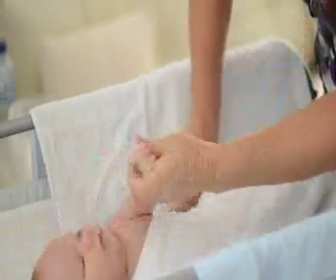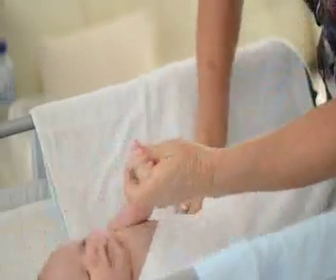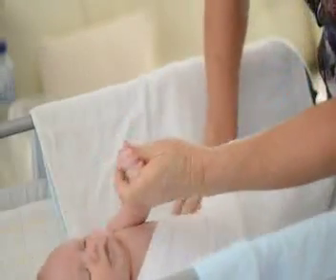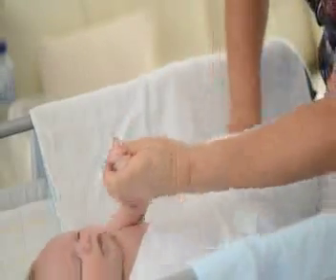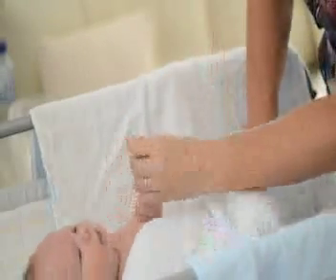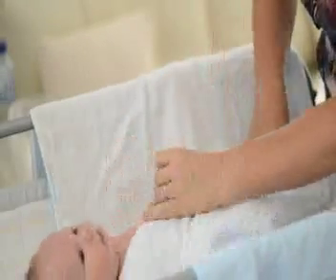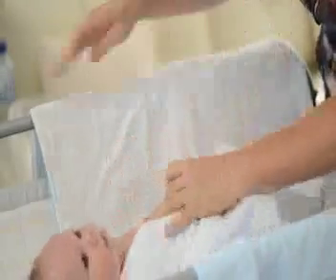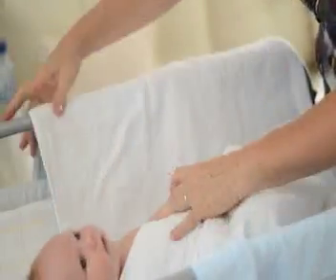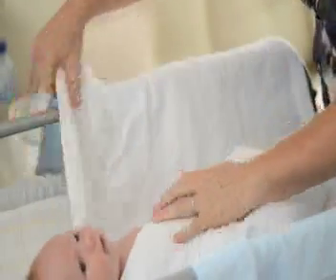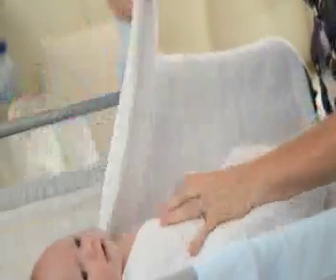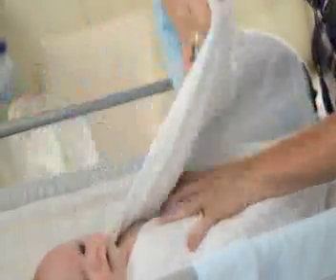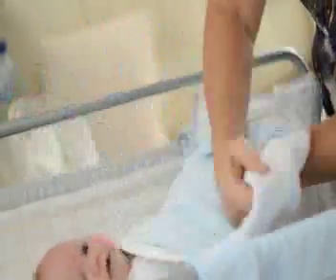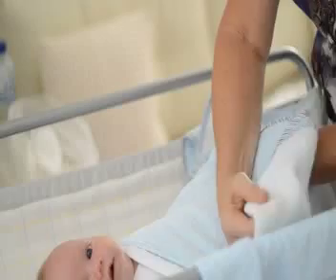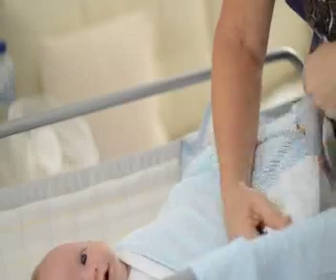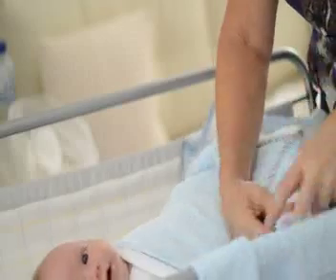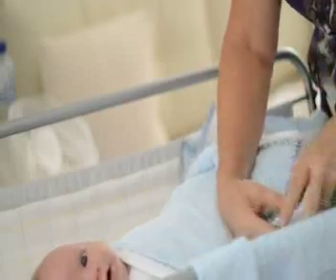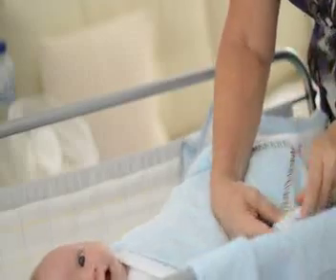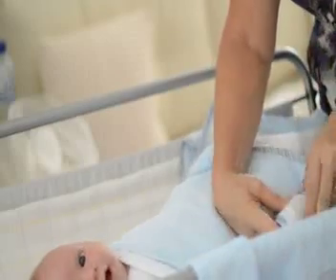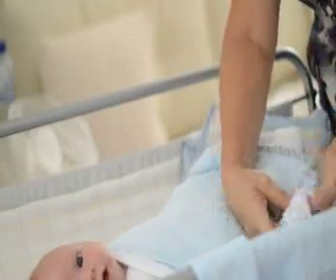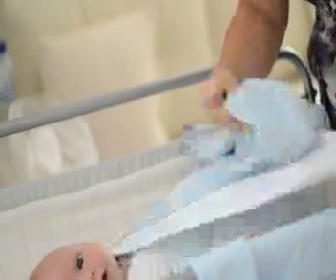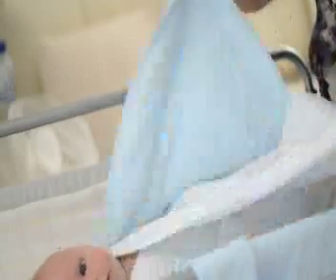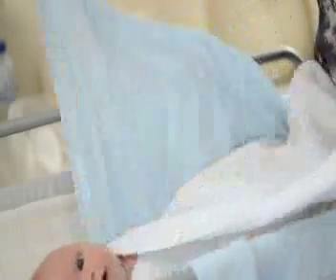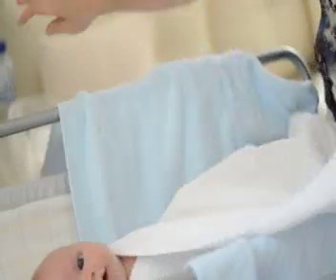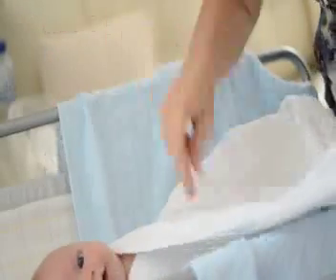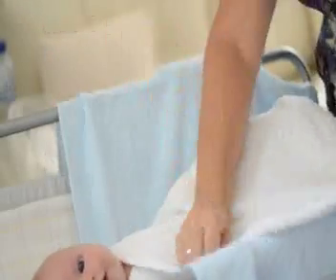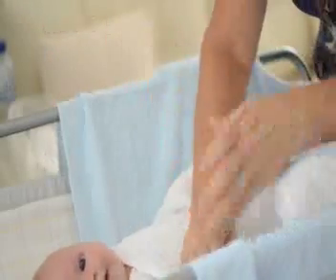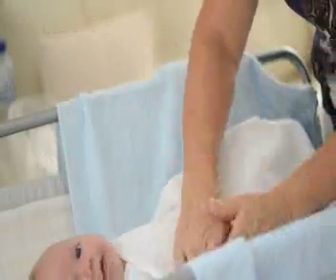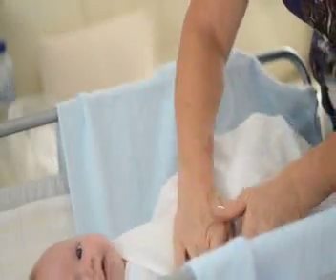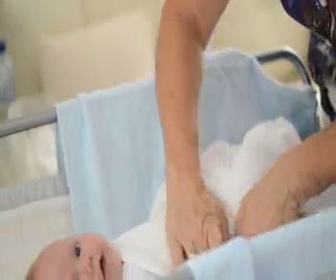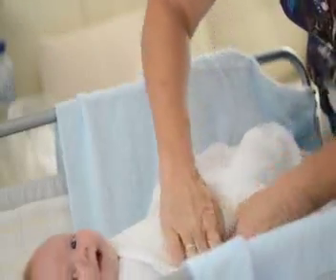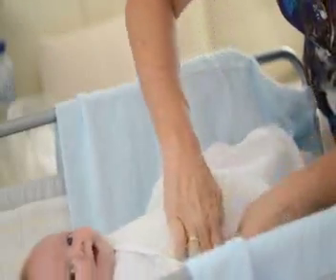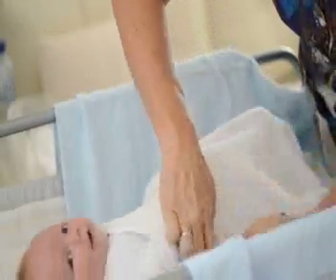Undress your baby but leave the nappy on at this point. Wrap him securely in the top towel.